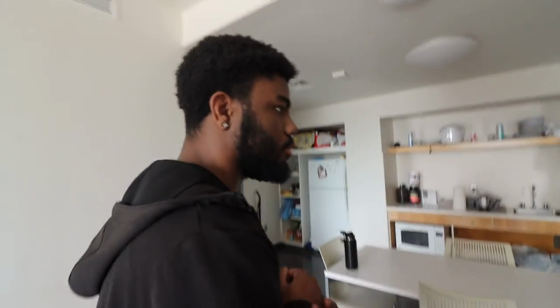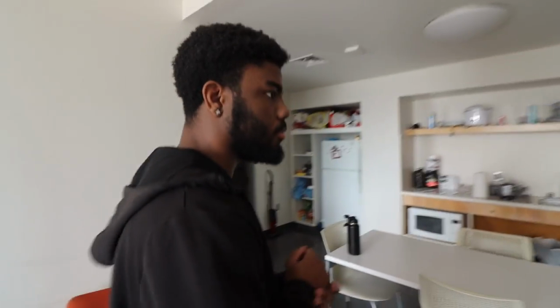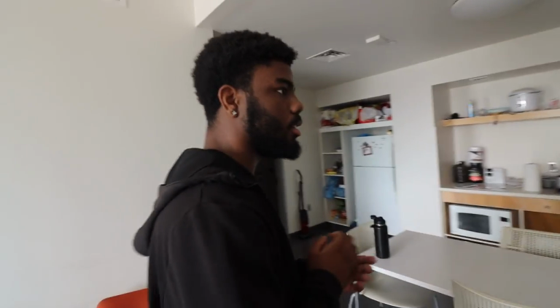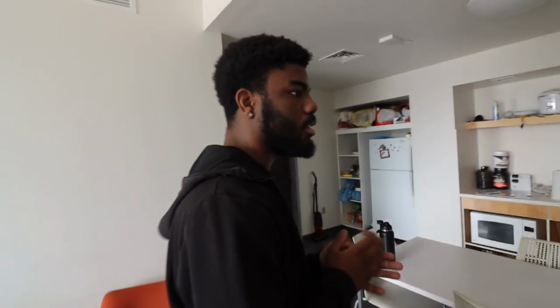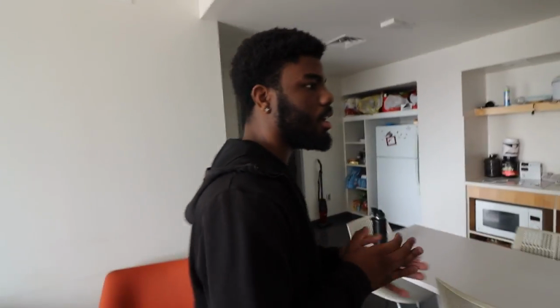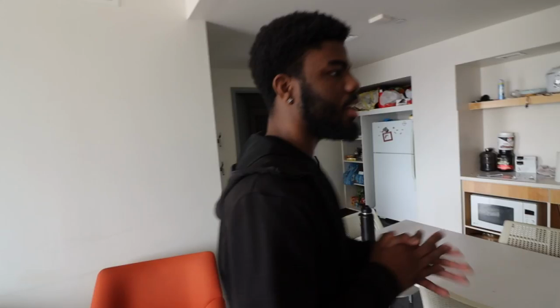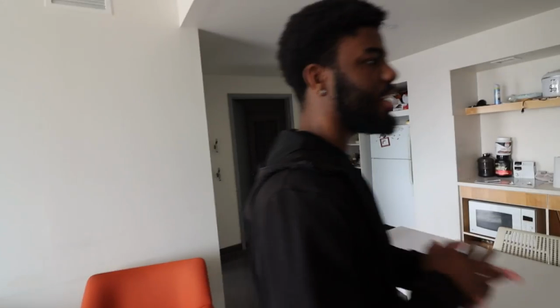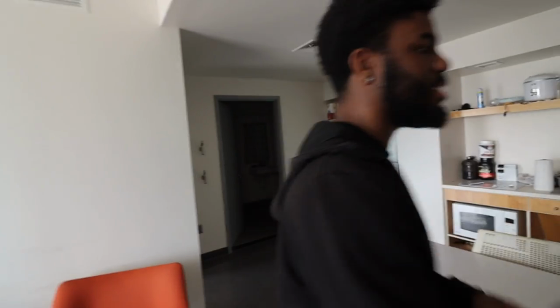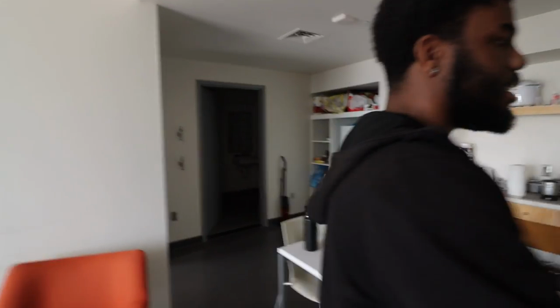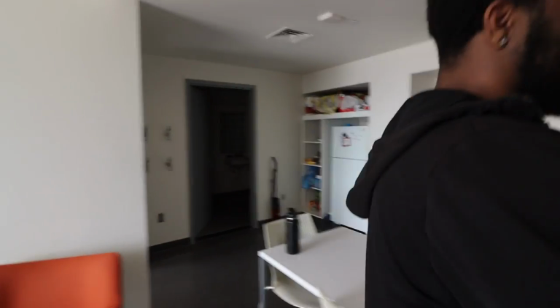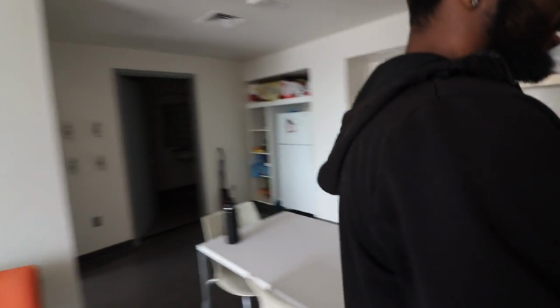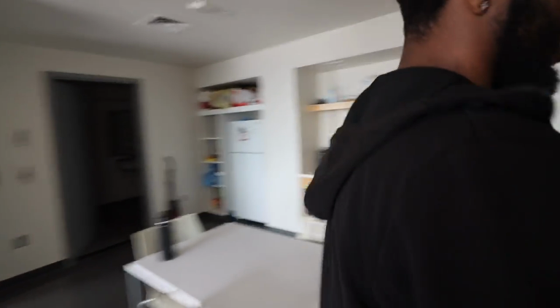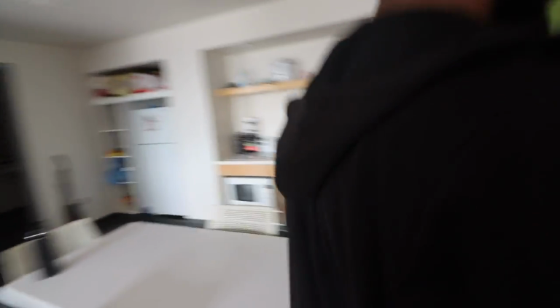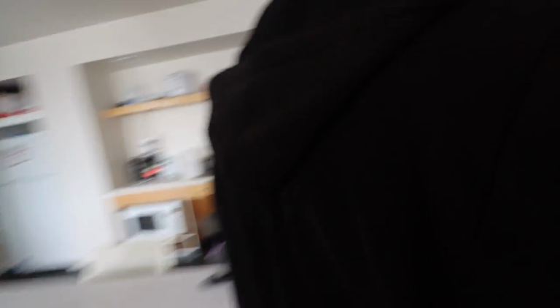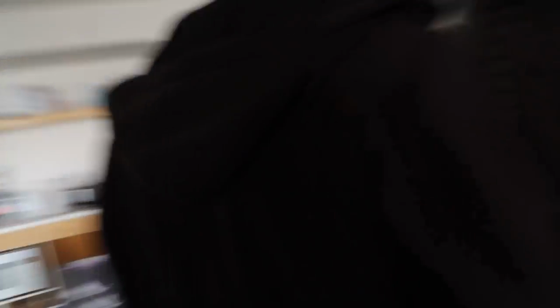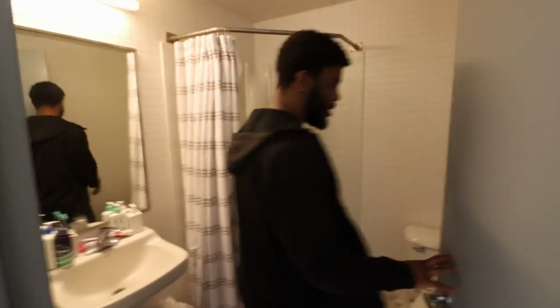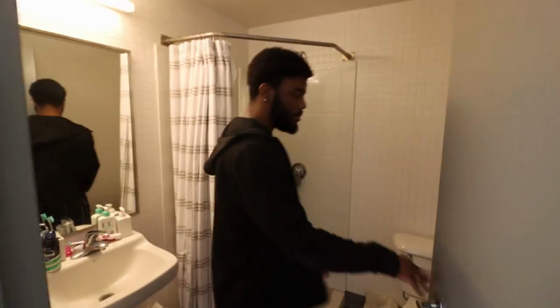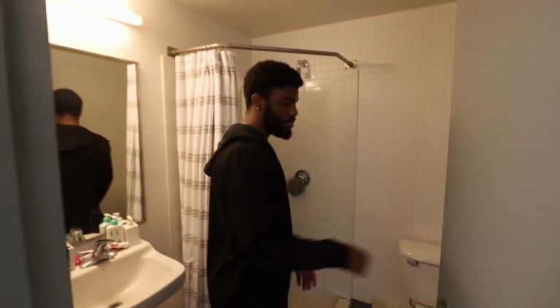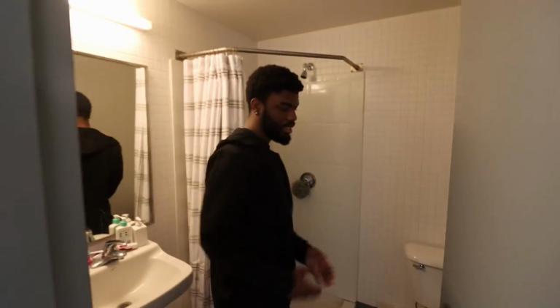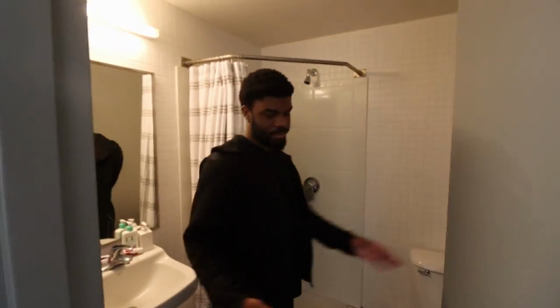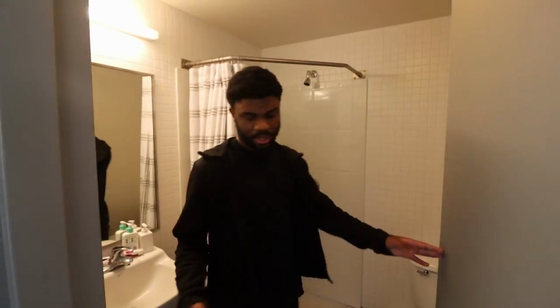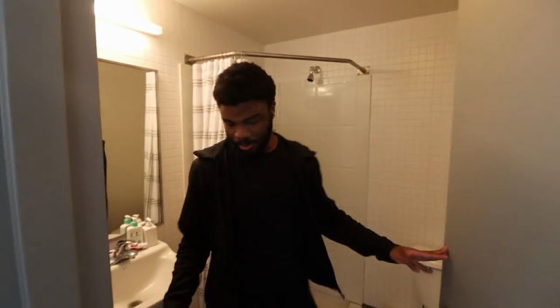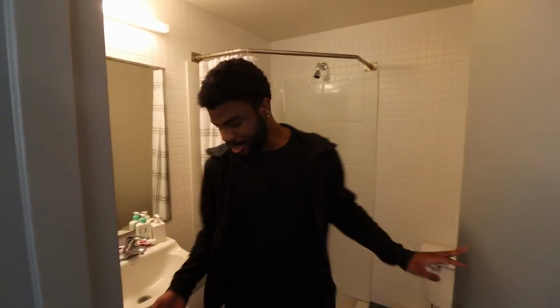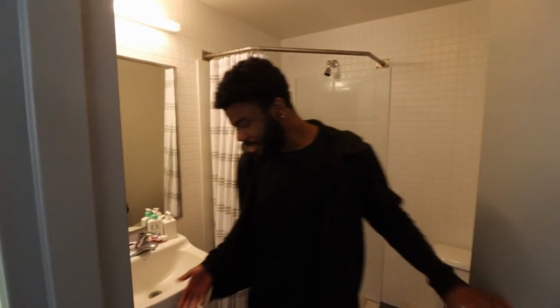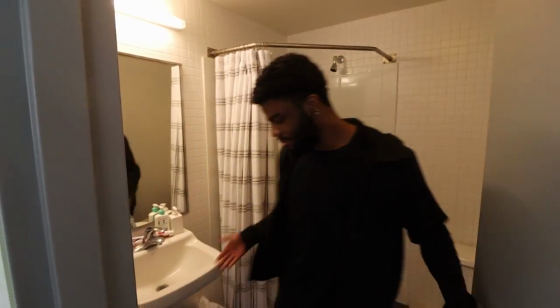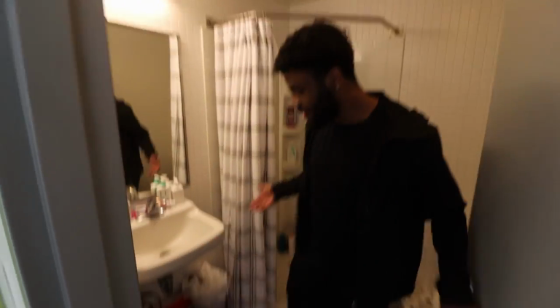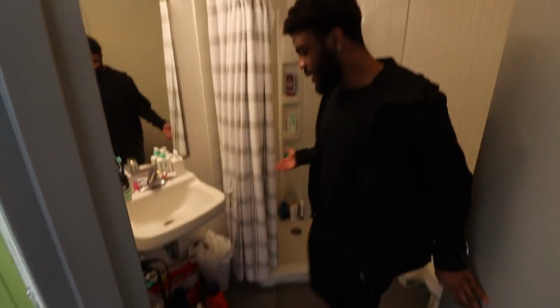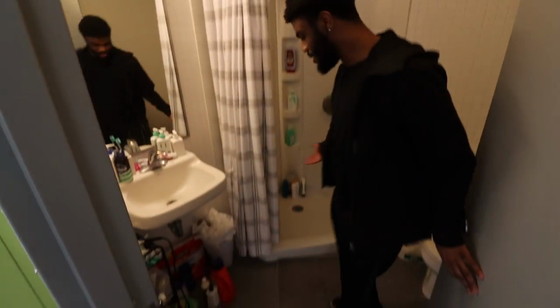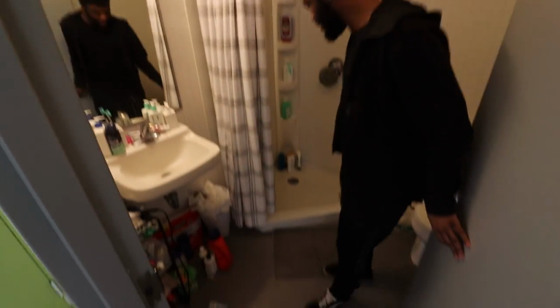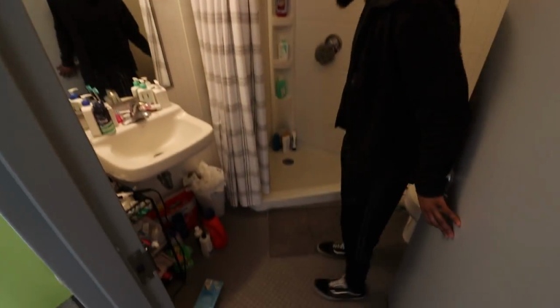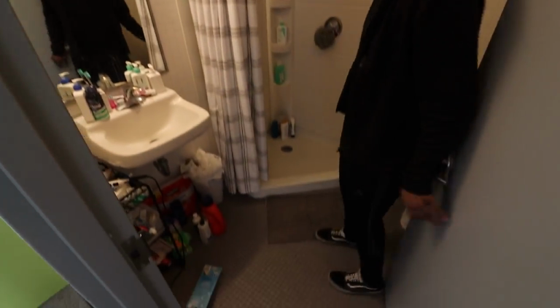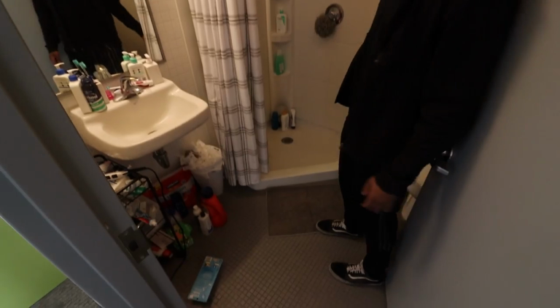And then what about the bathrooms? Let's check out this bathroom right here. I mean, it's pretty spacious.